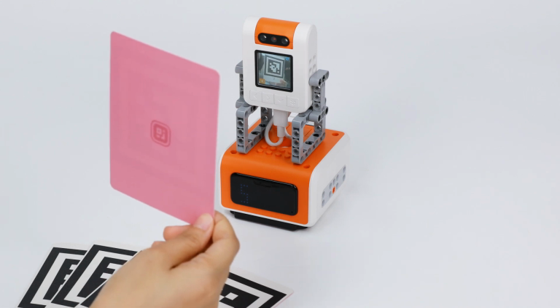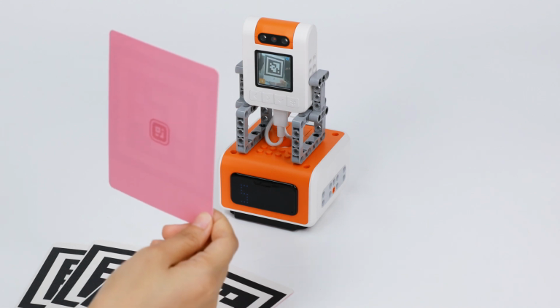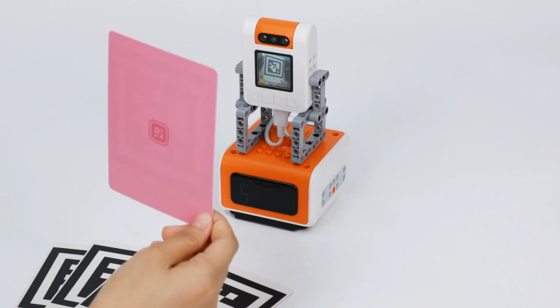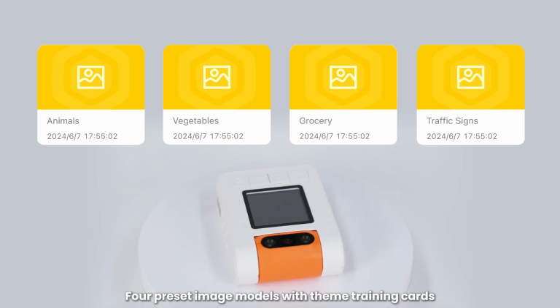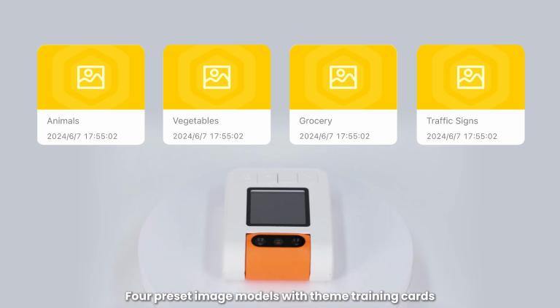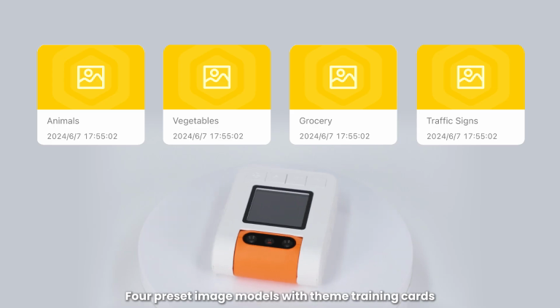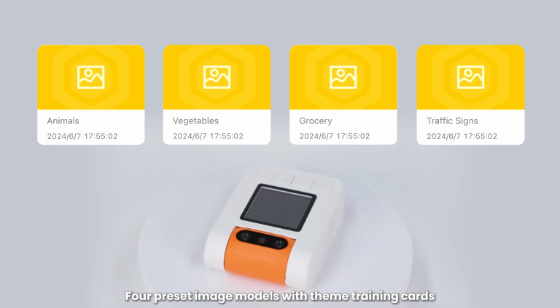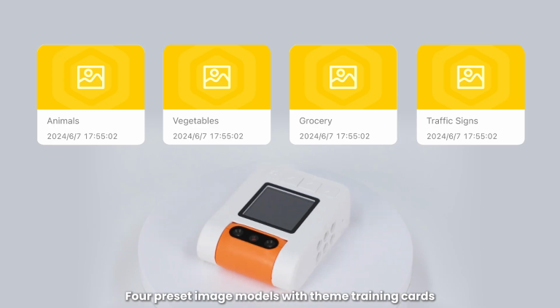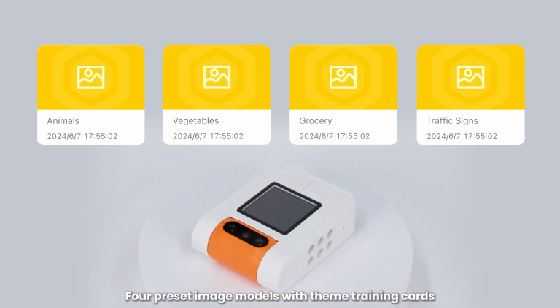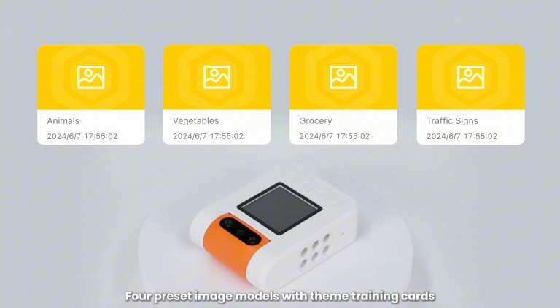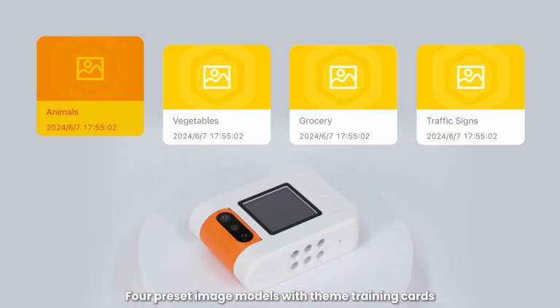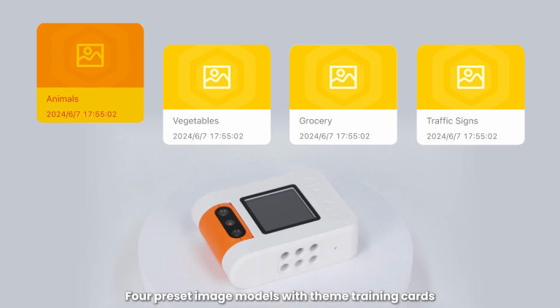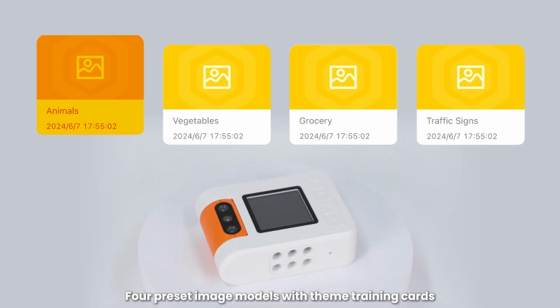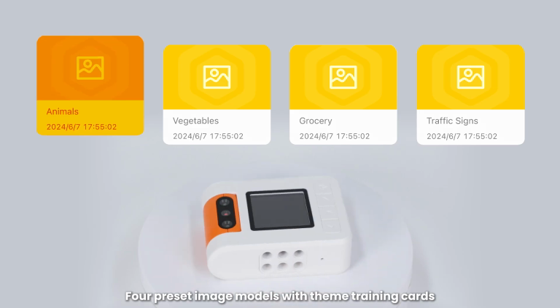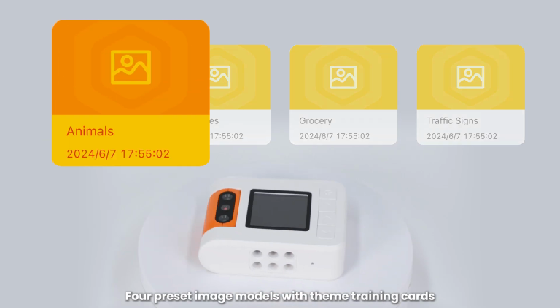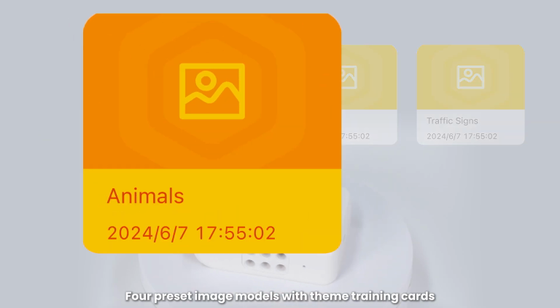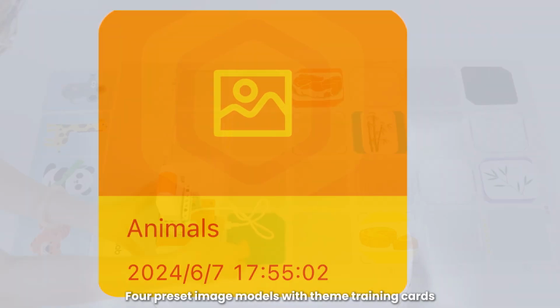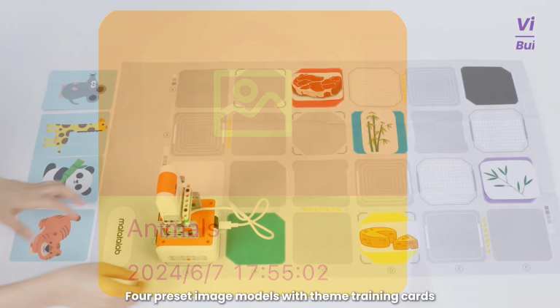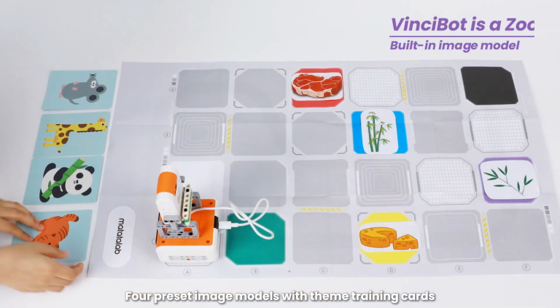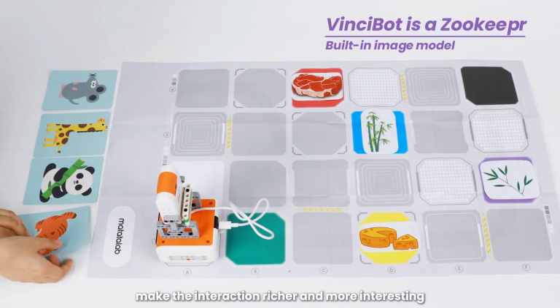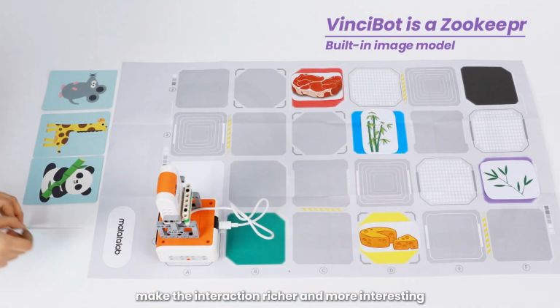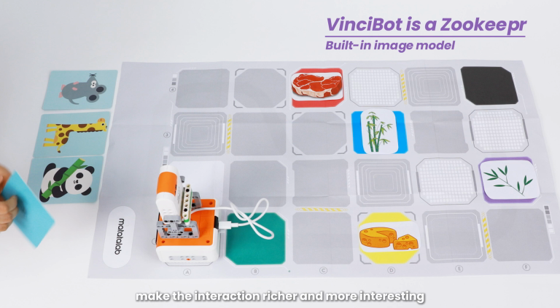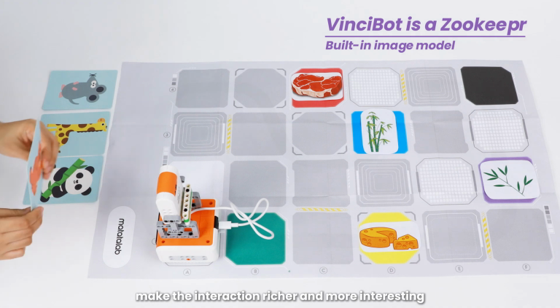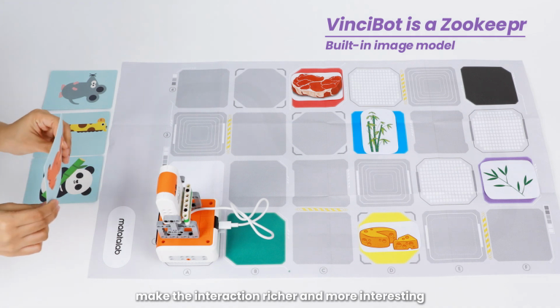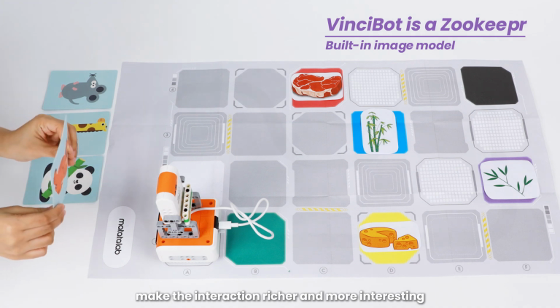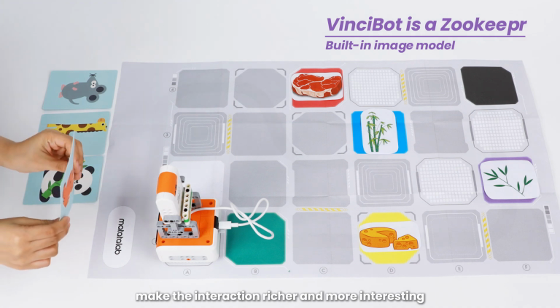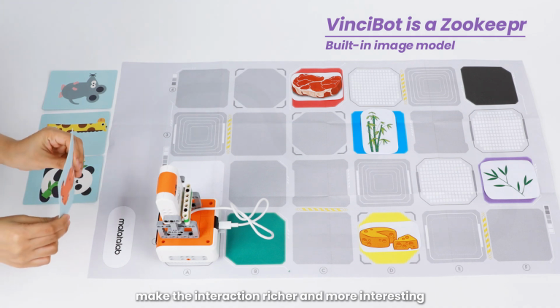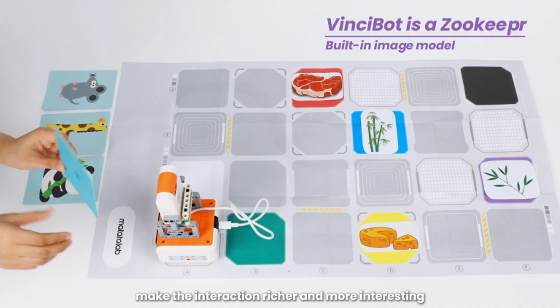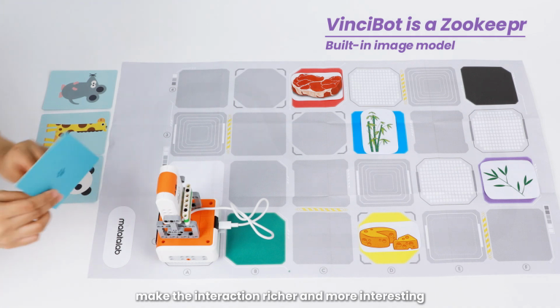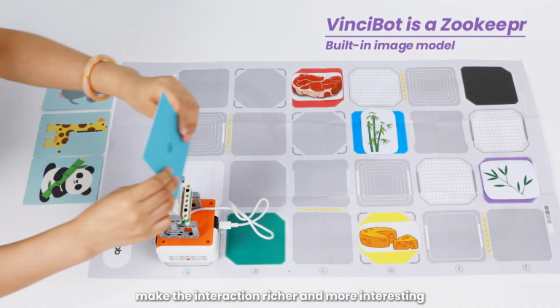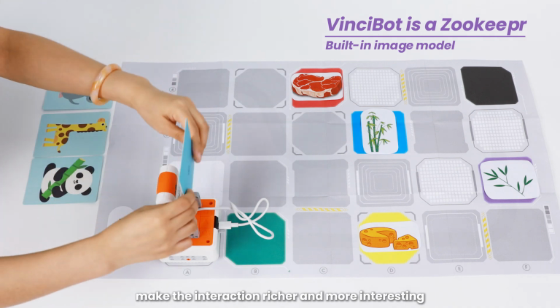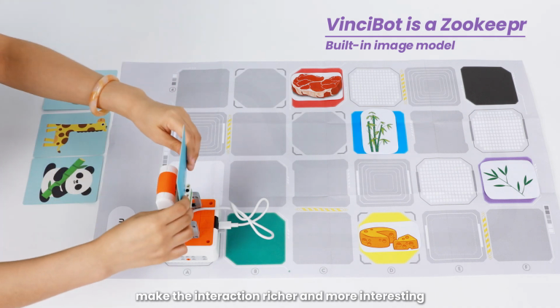For preset image models with theme training cards, make the interaction richer and more interesting.